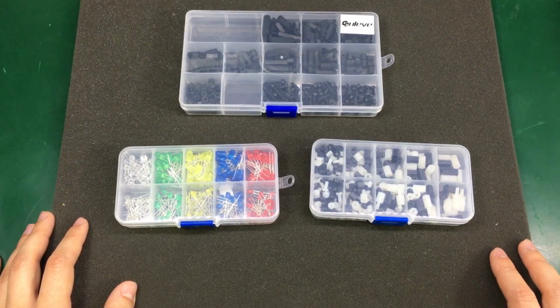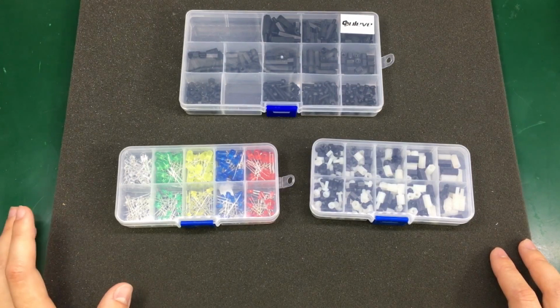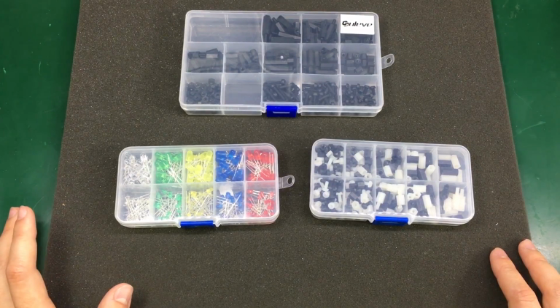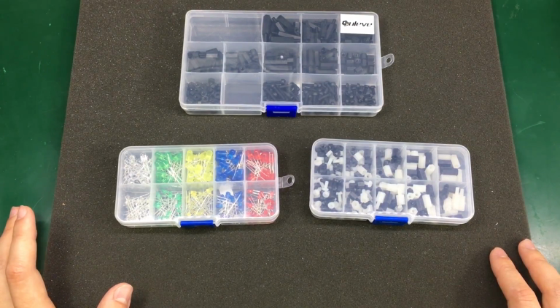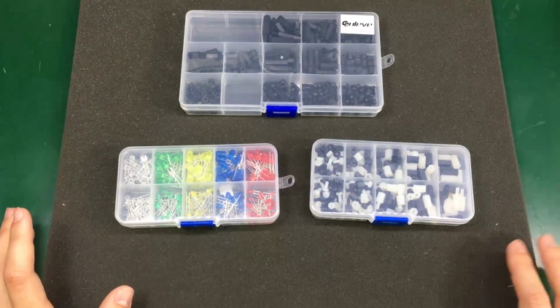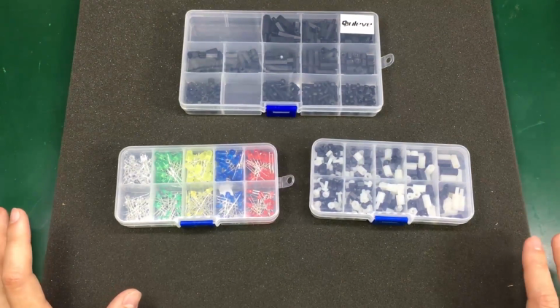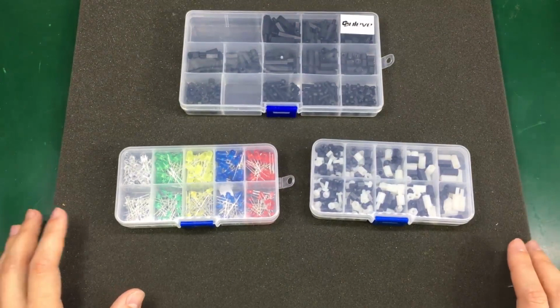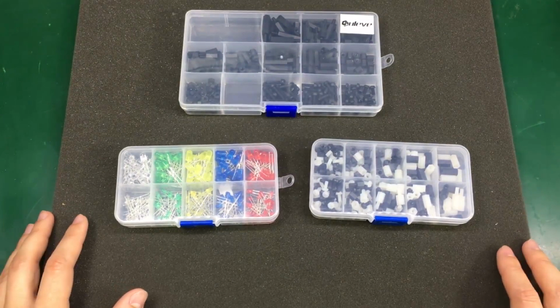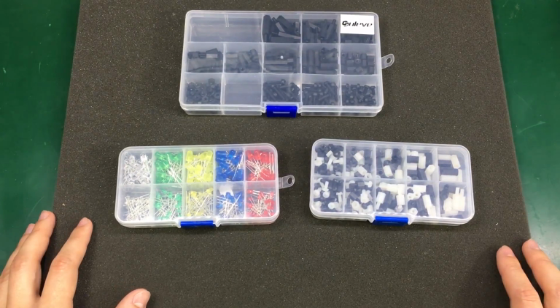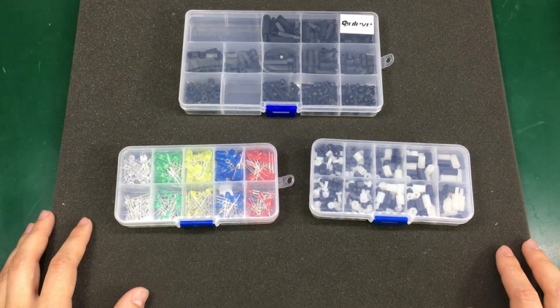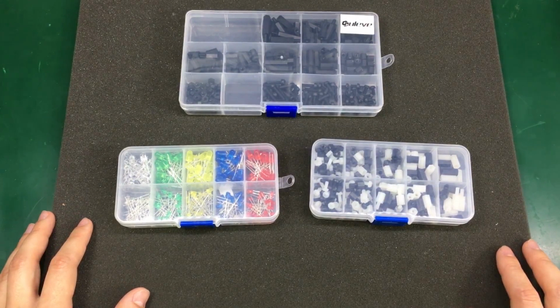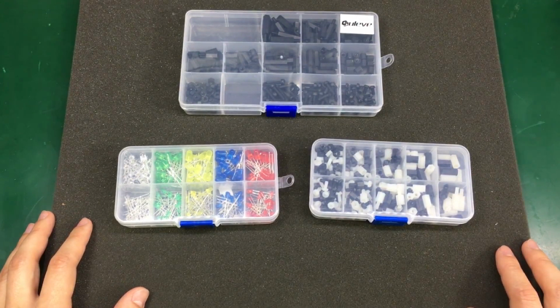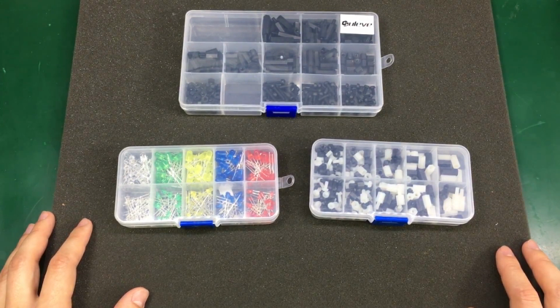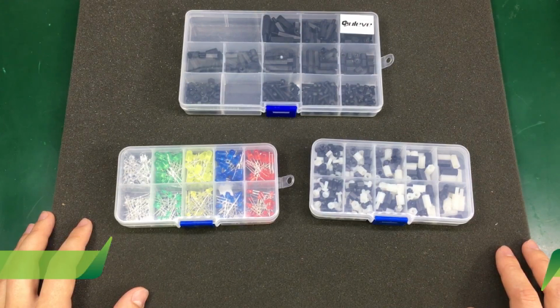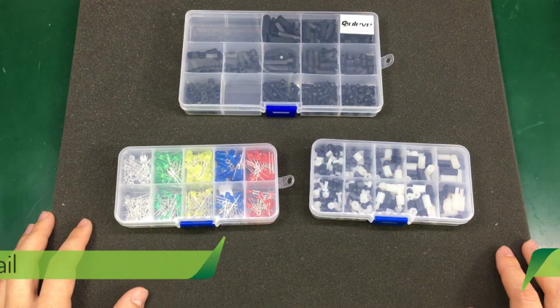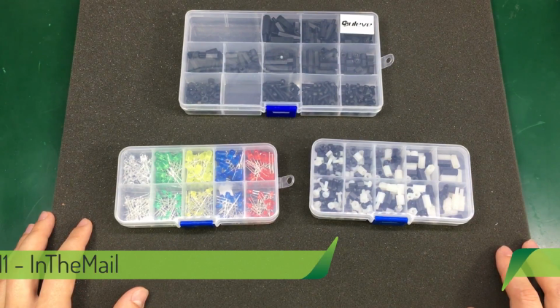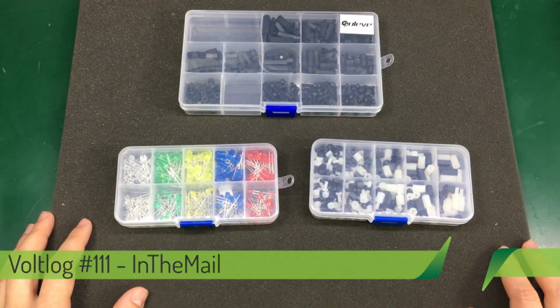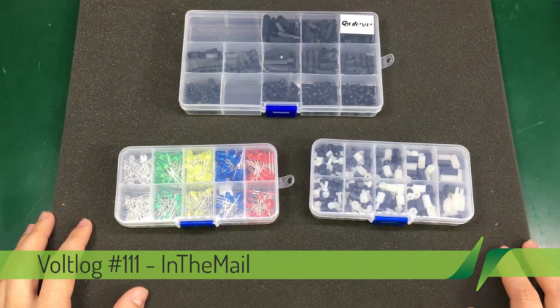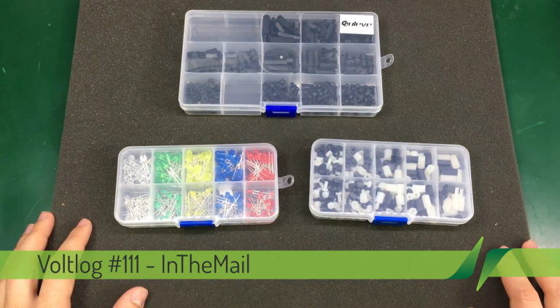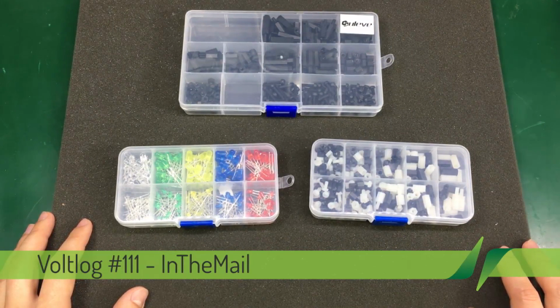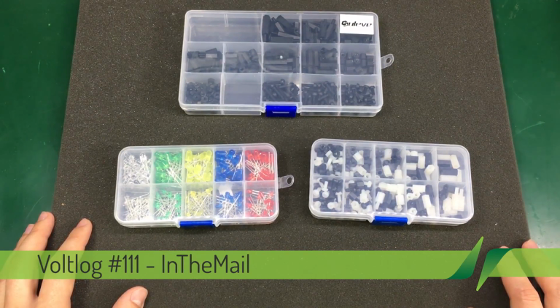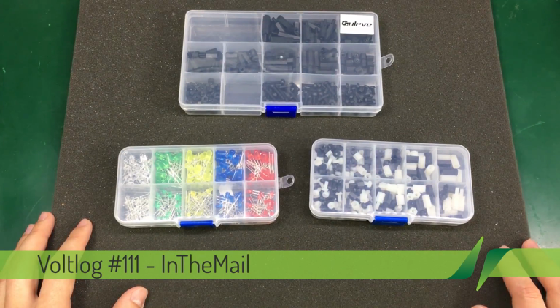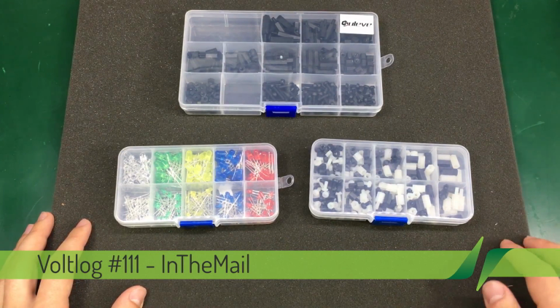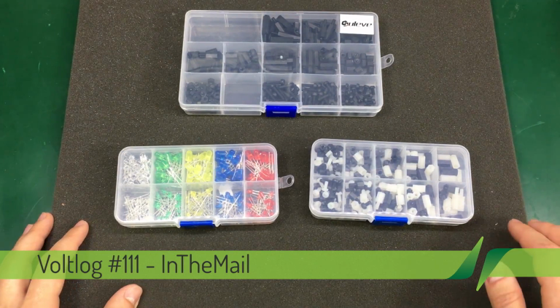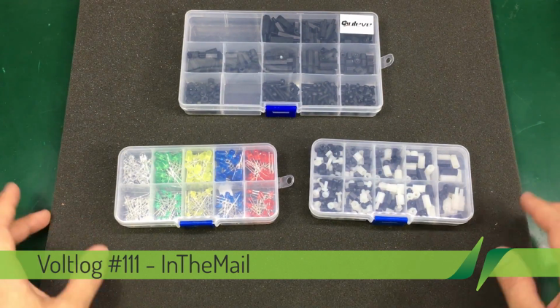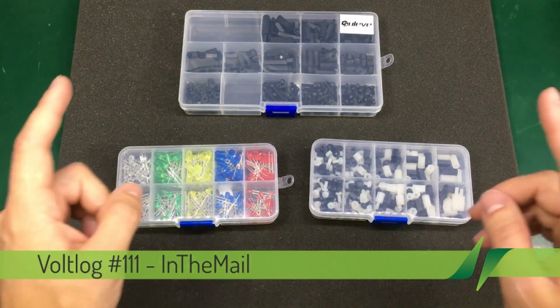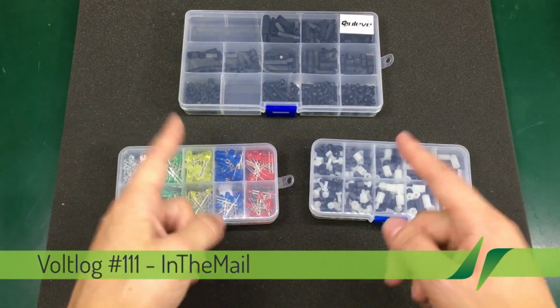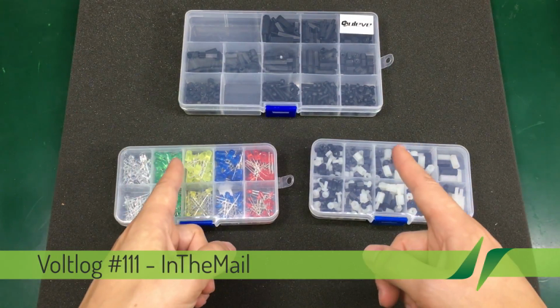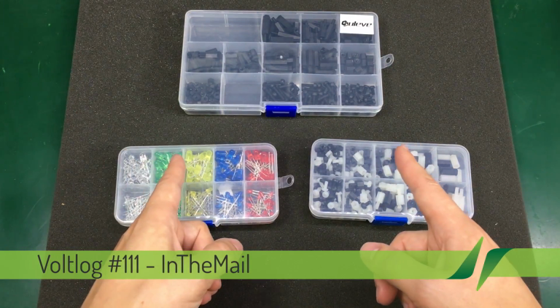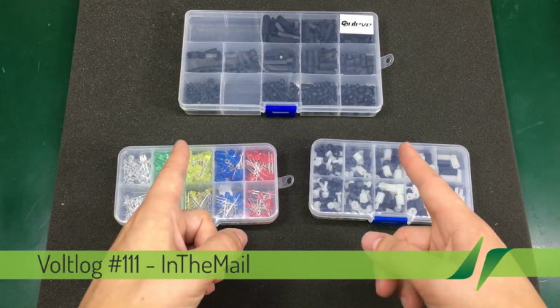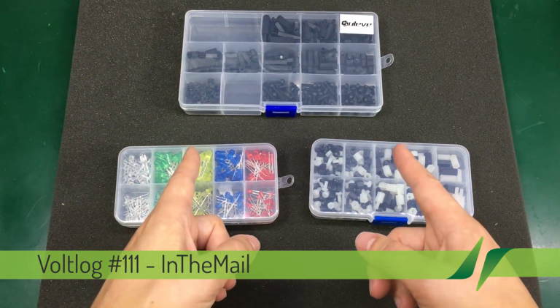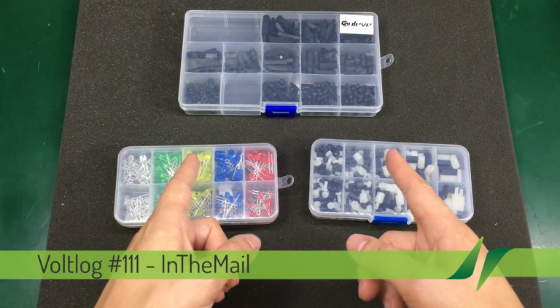Welcome to a new 'in the mail' video. It's been a while since we had one on the channel, so let's get right to it with these three kits.